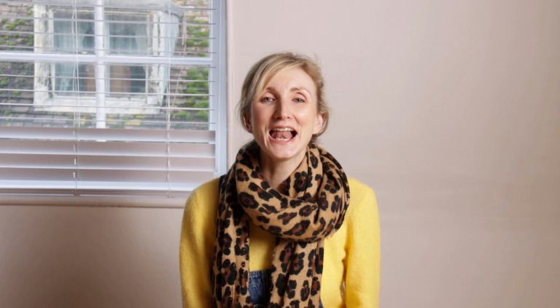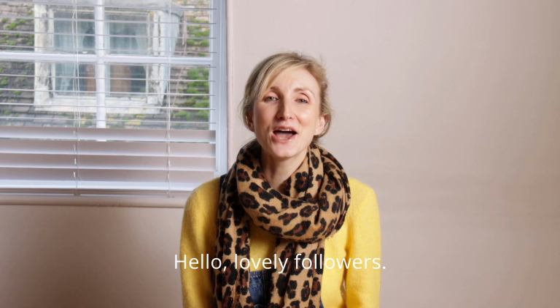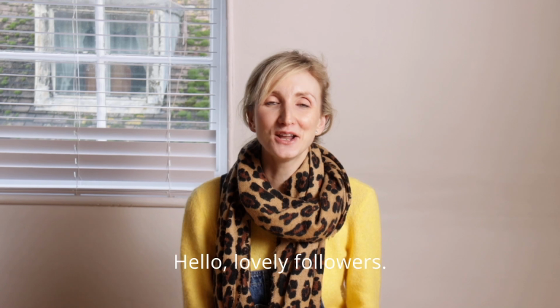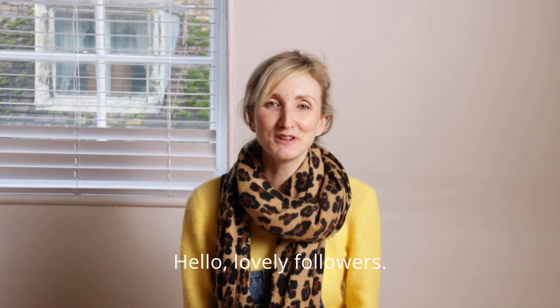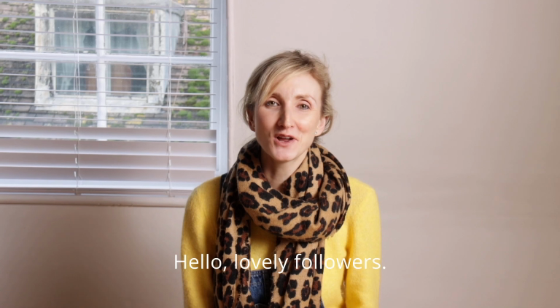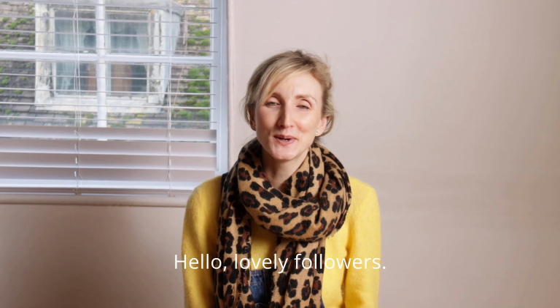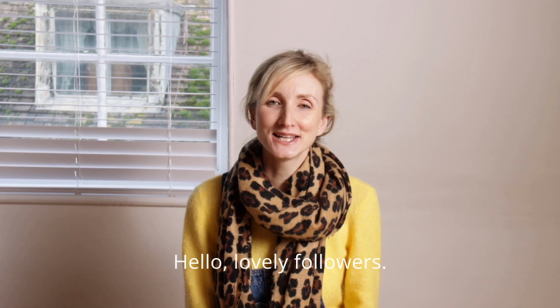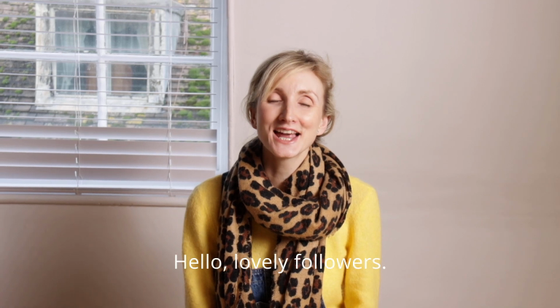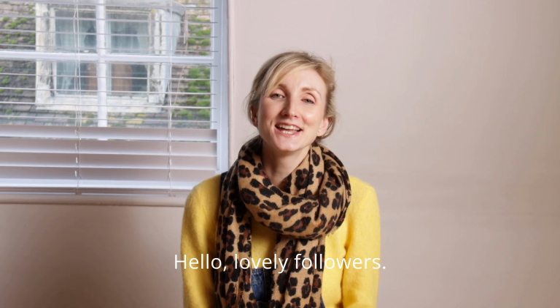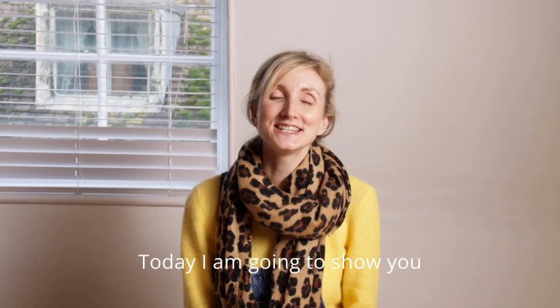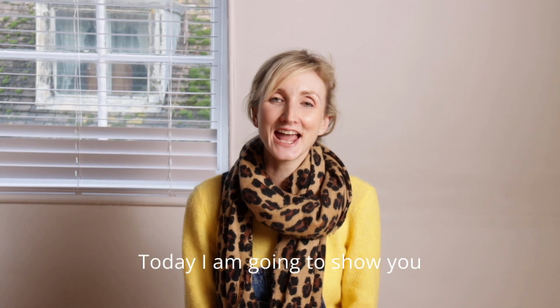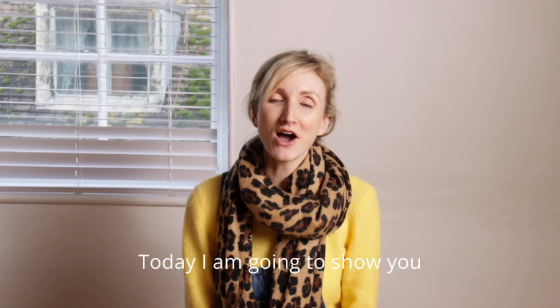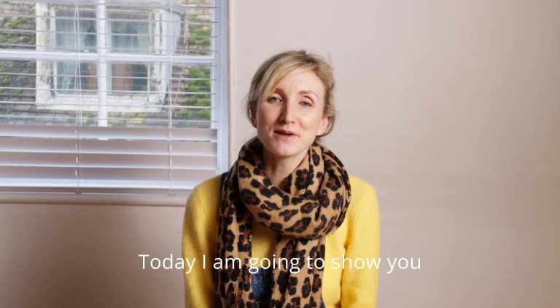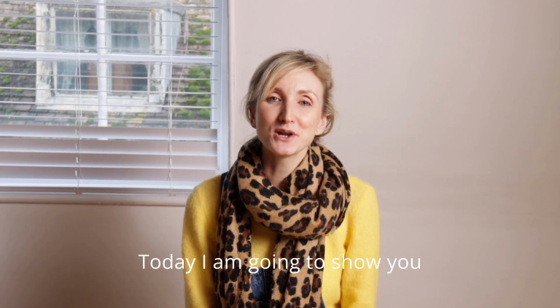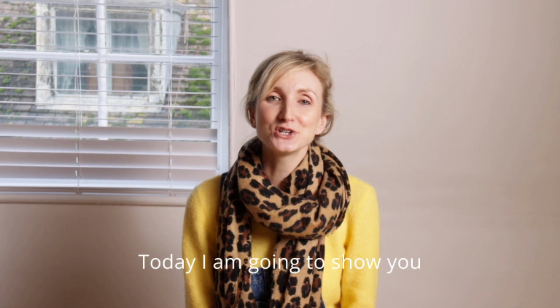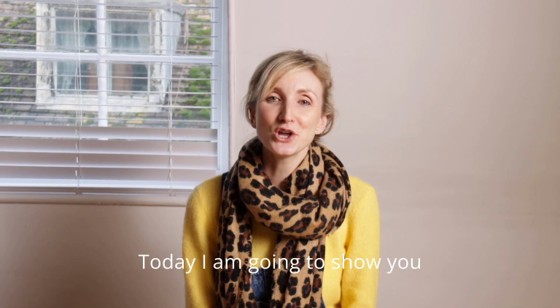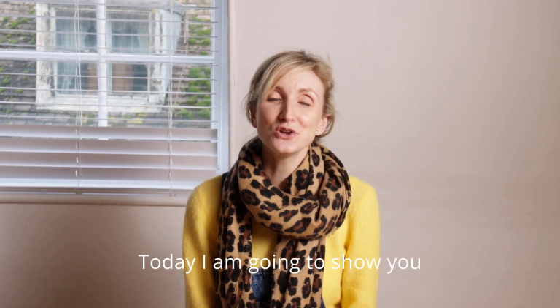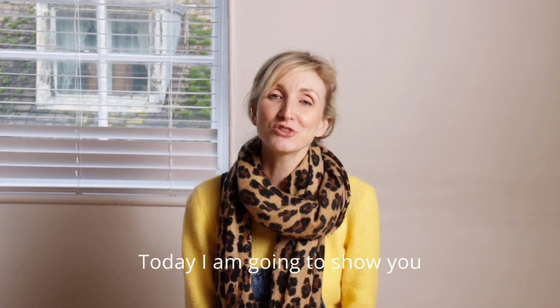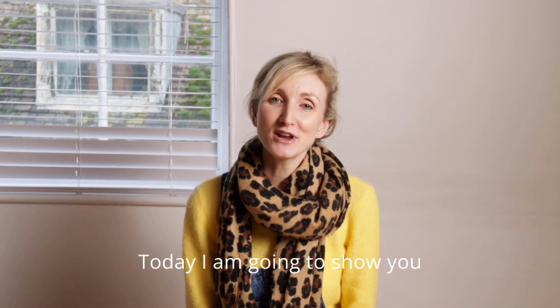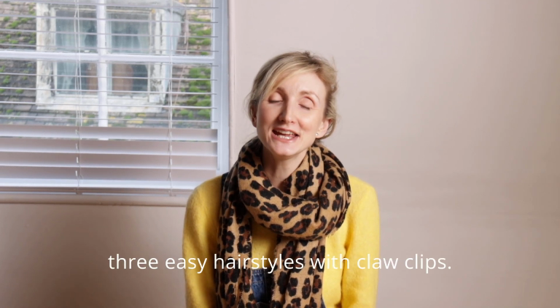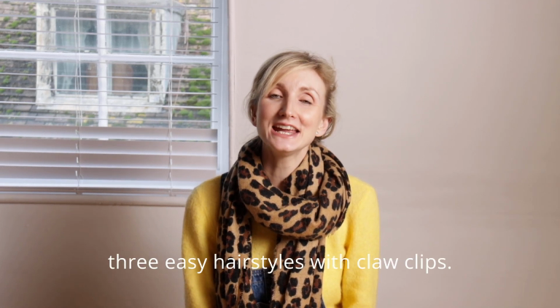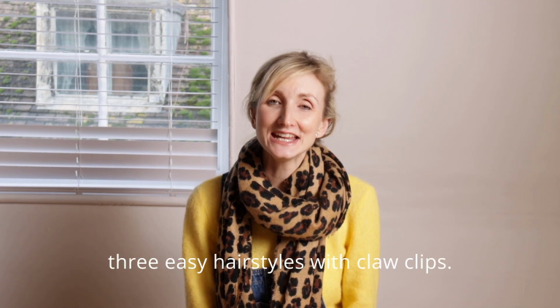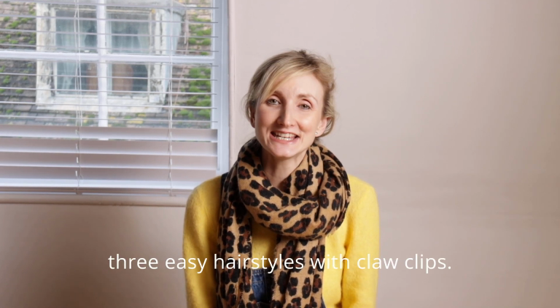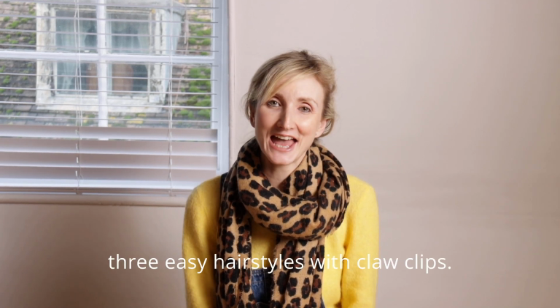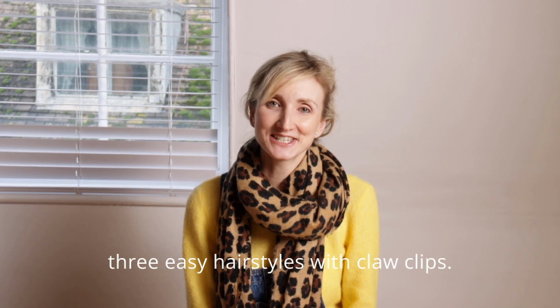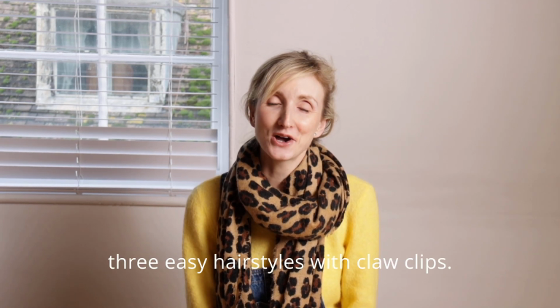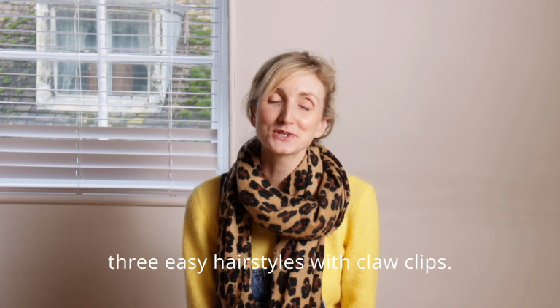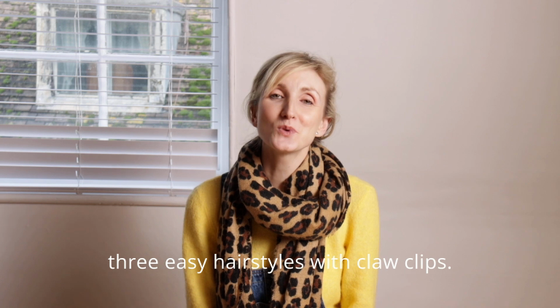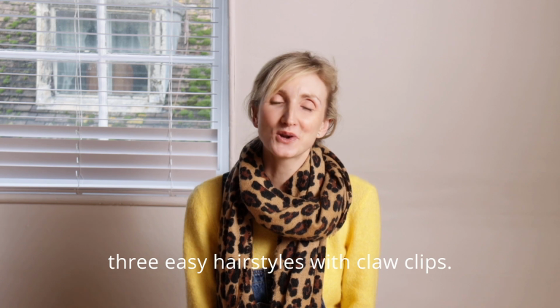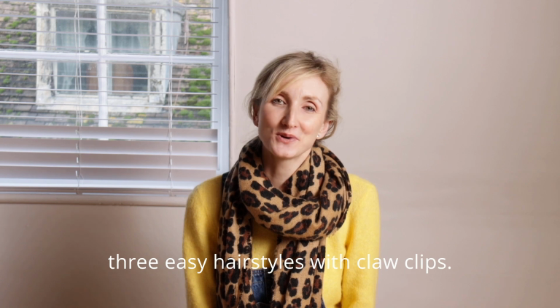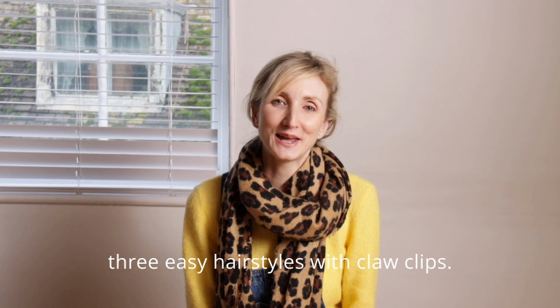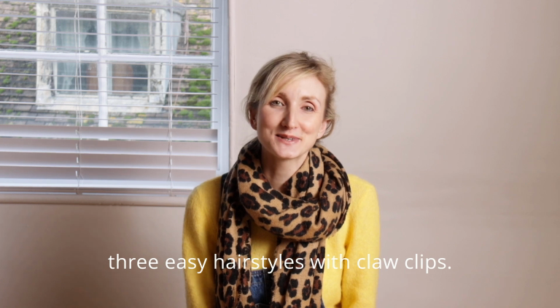Hello lovely followers, today I'm going to show you three easy hairstyles with claw clips.